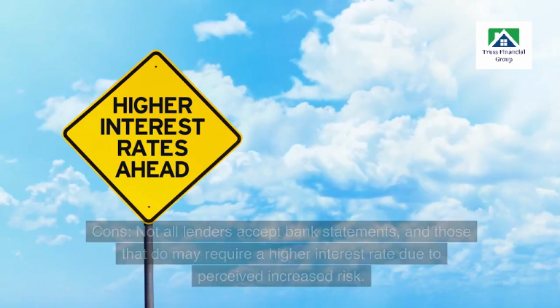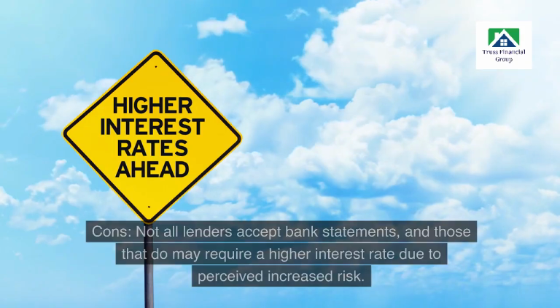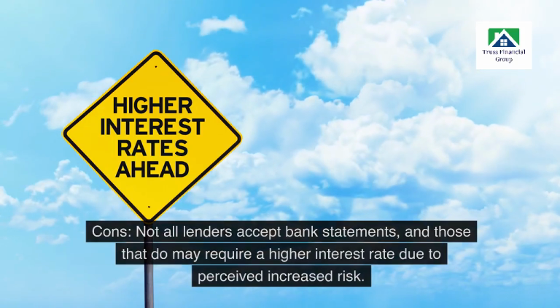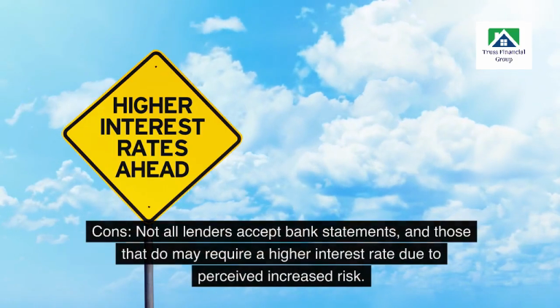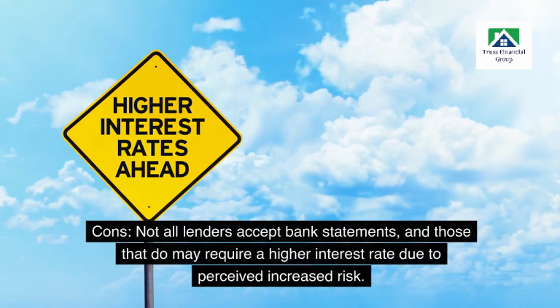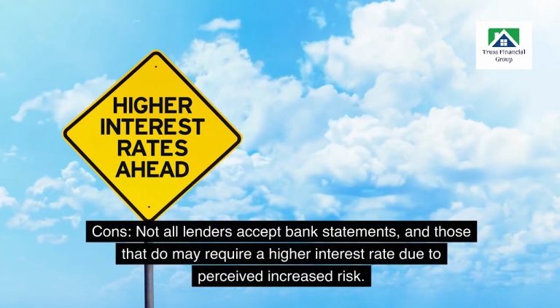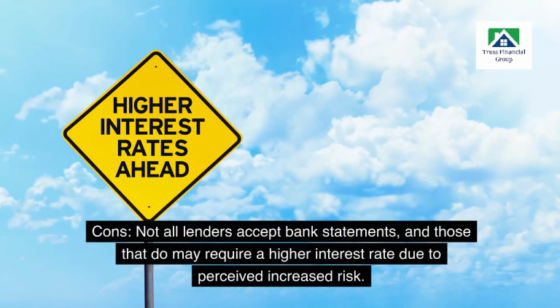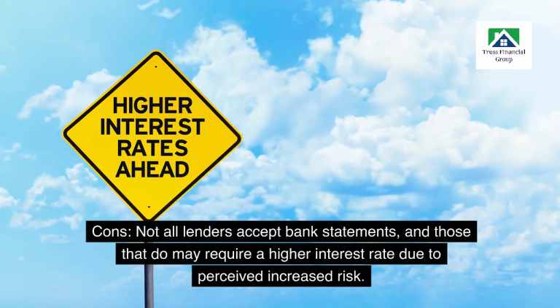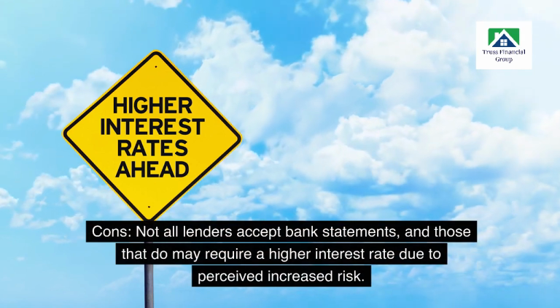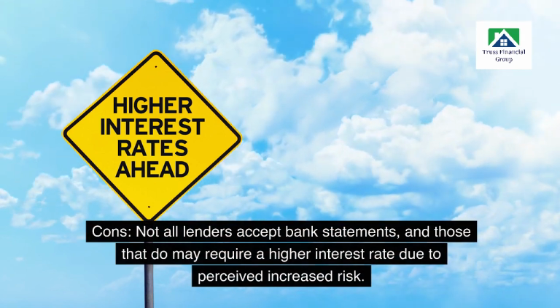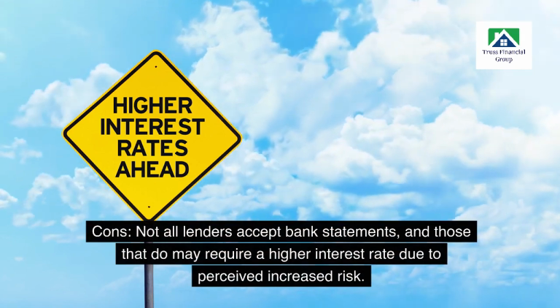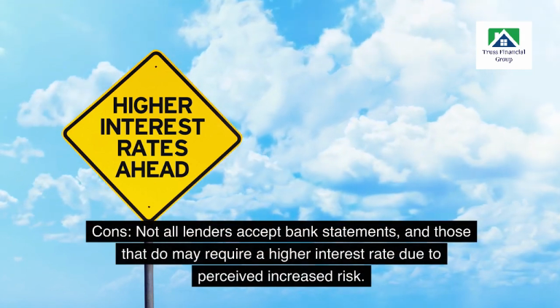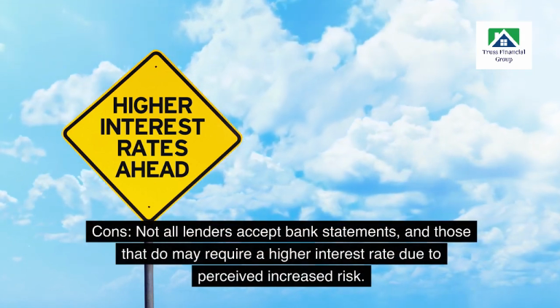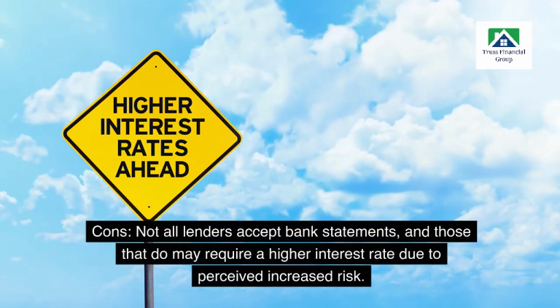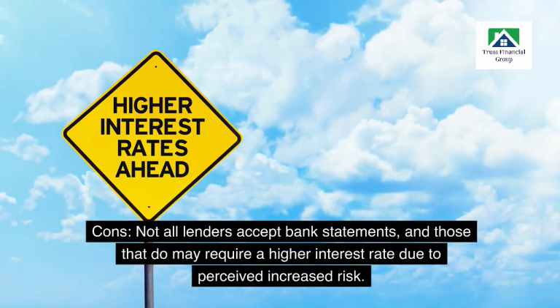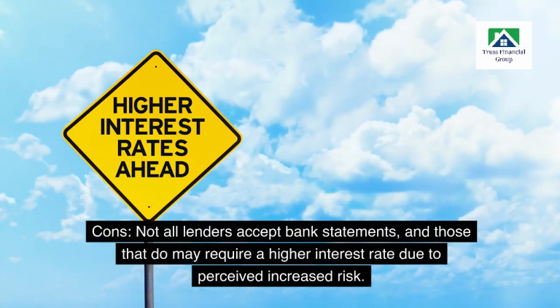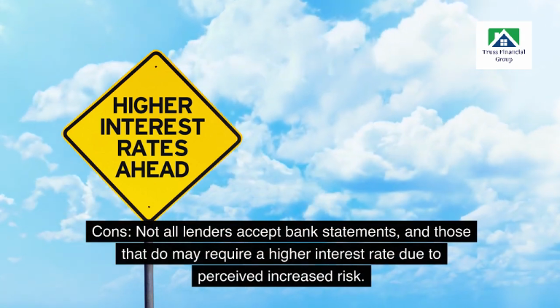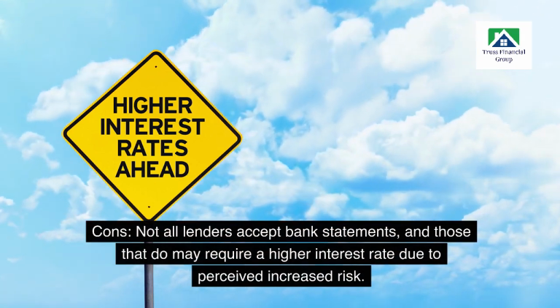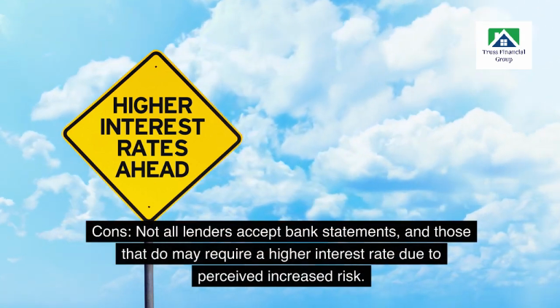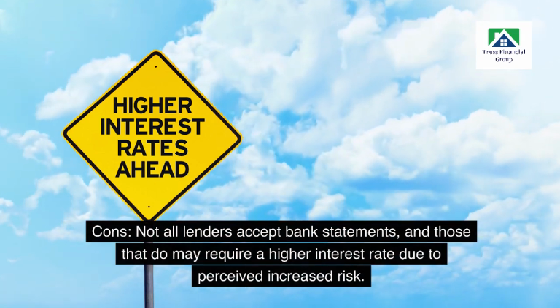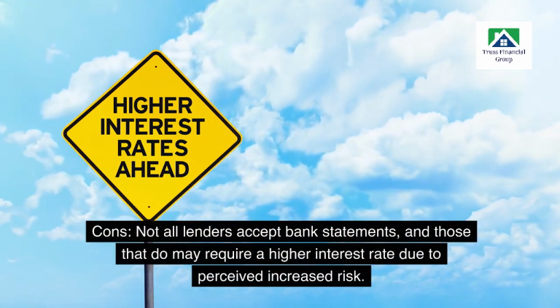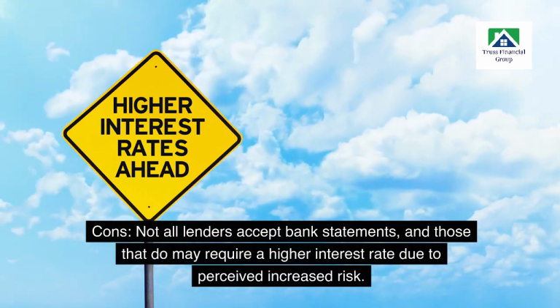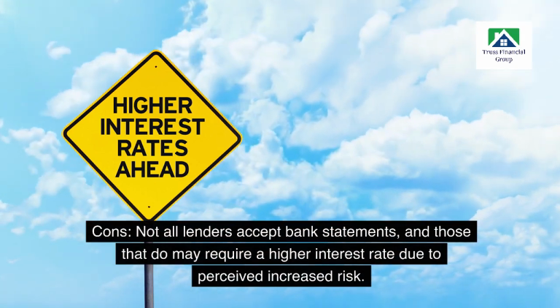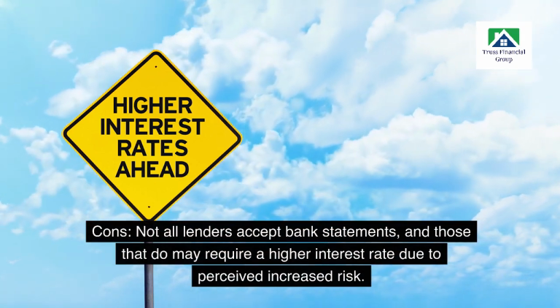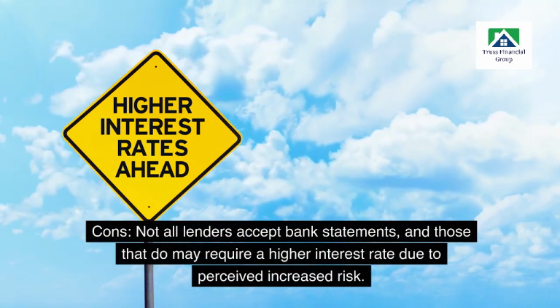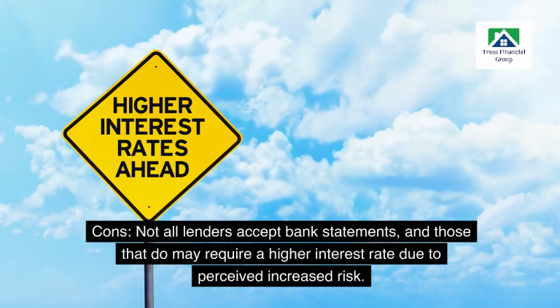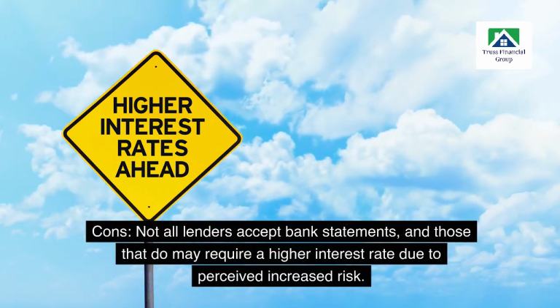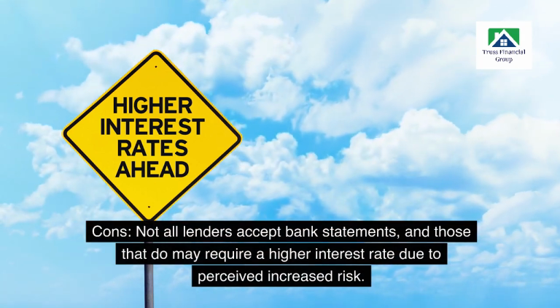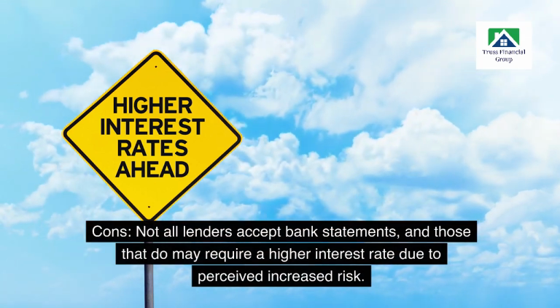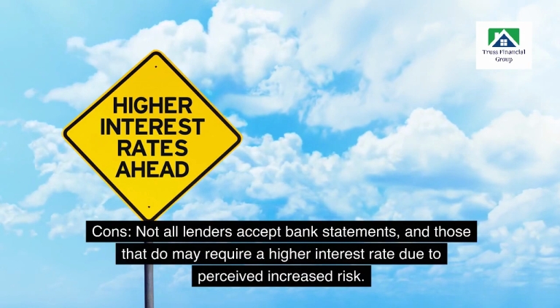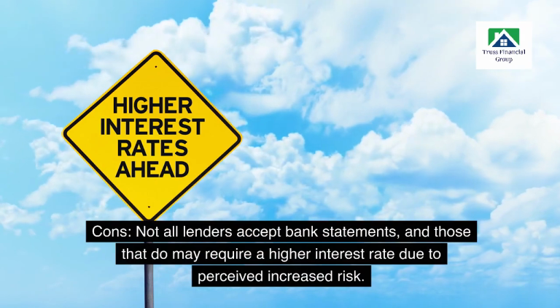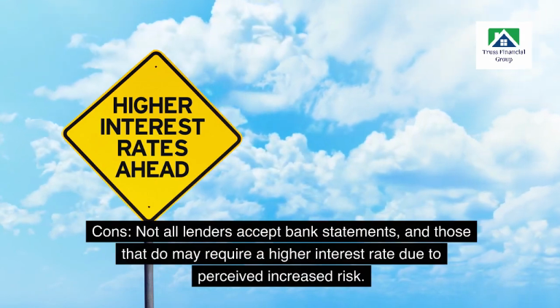Cons: not all lenders accept bank statements, and those that do may require a higher interest rate due to perceived increased risk.